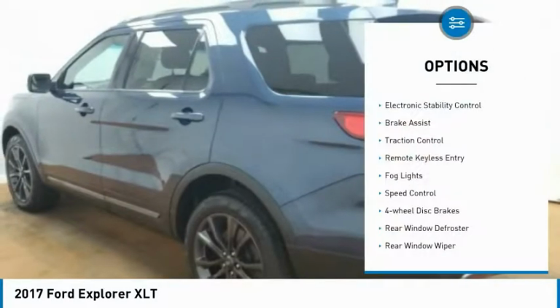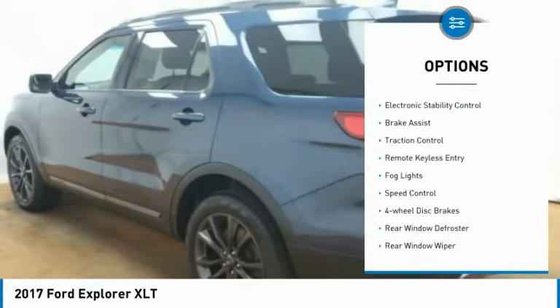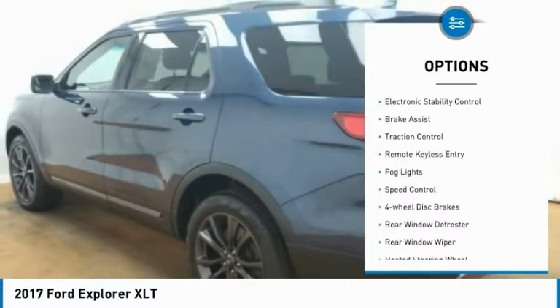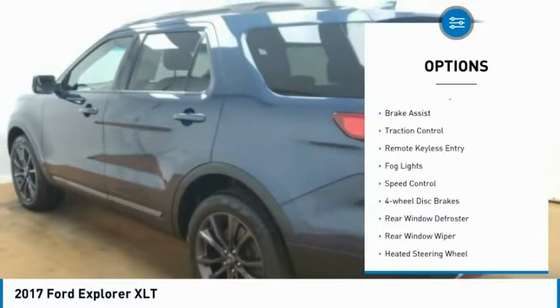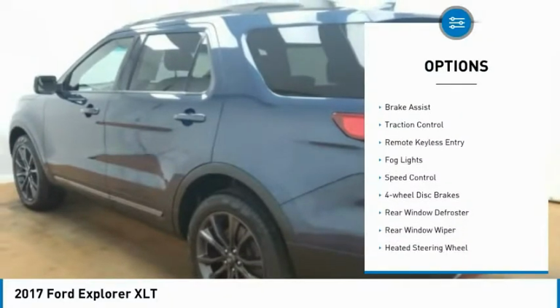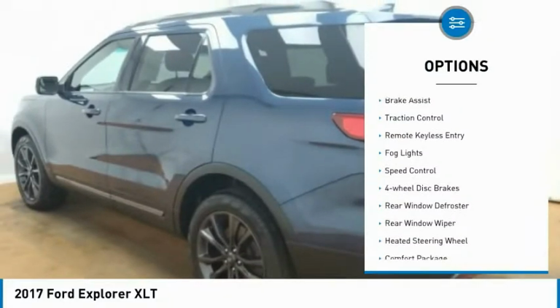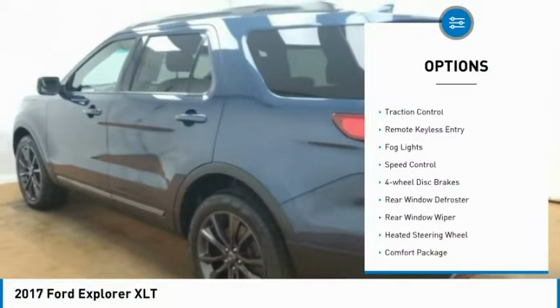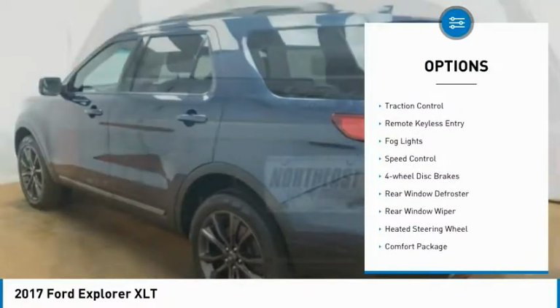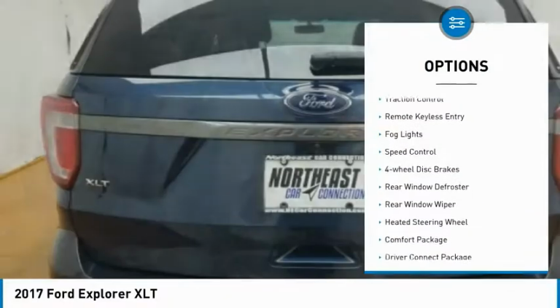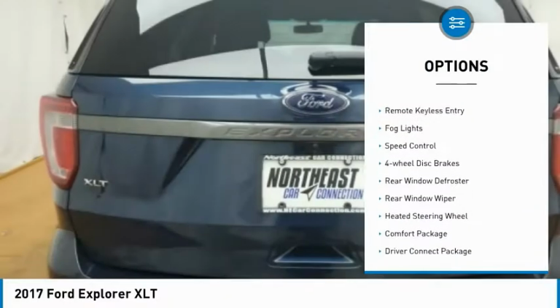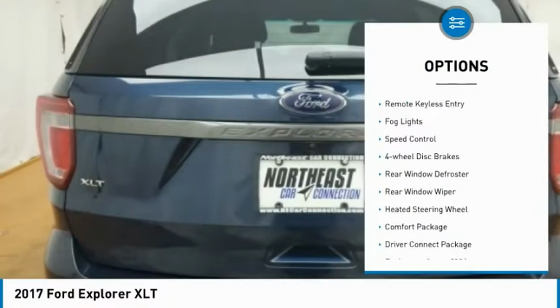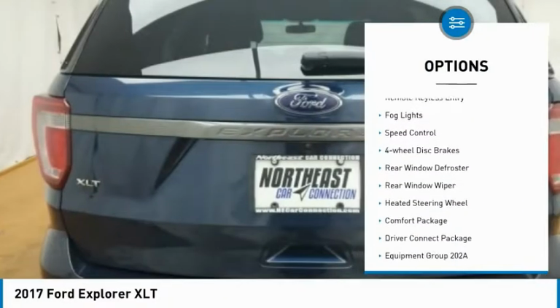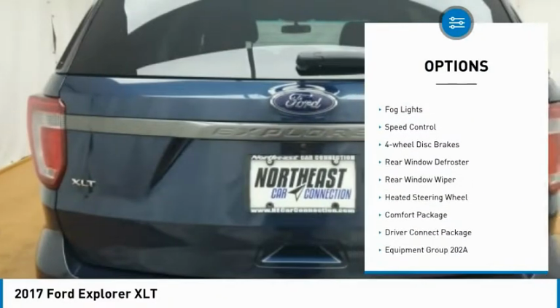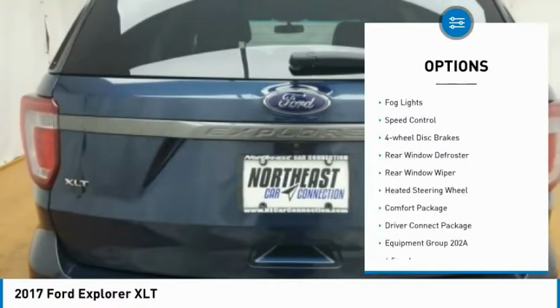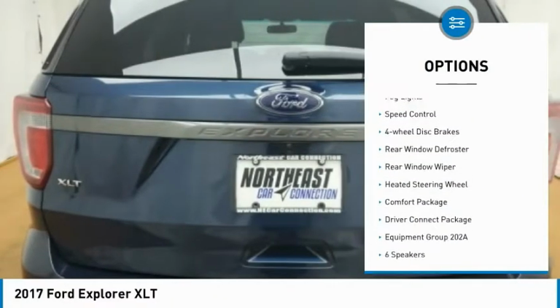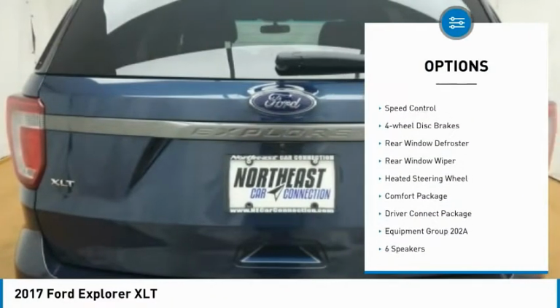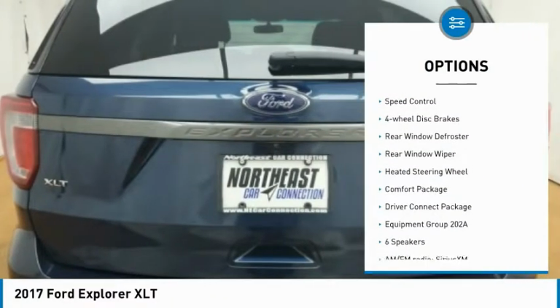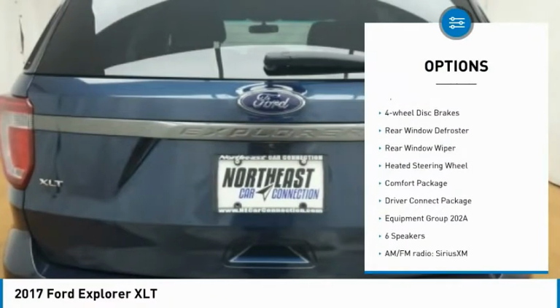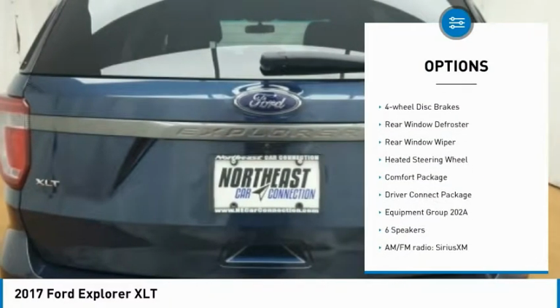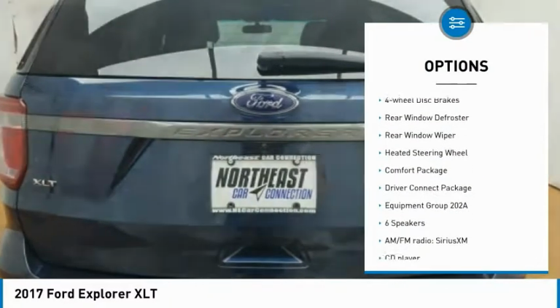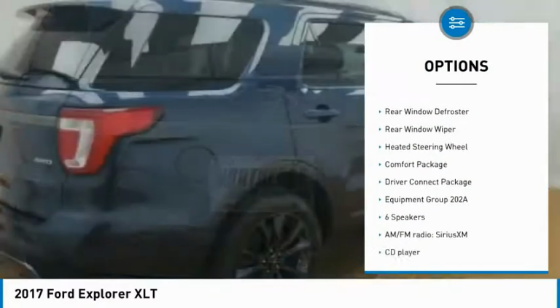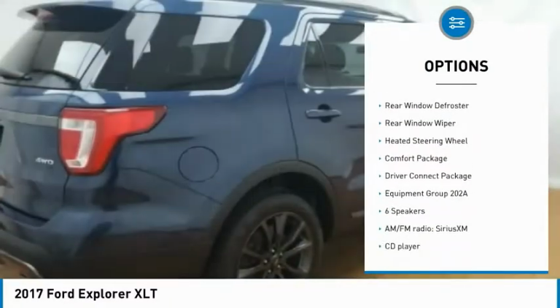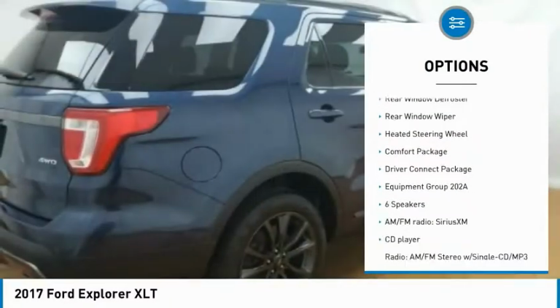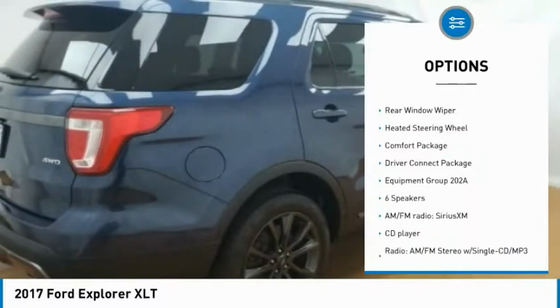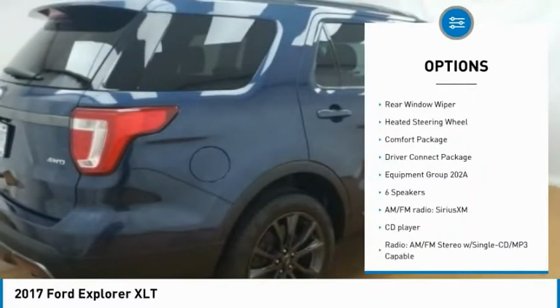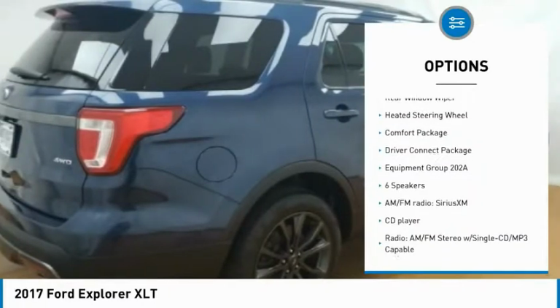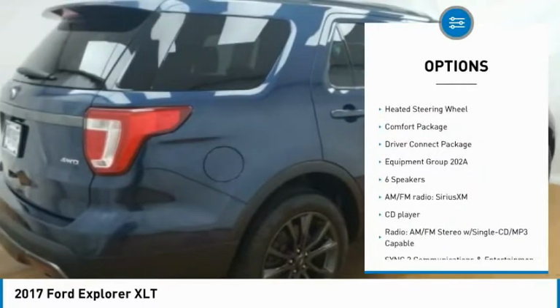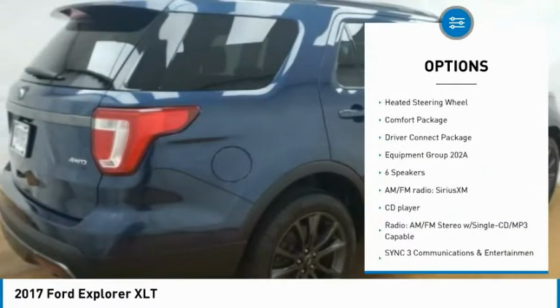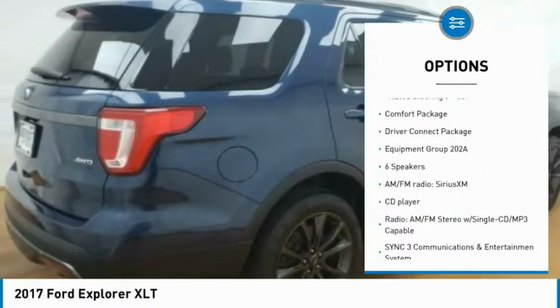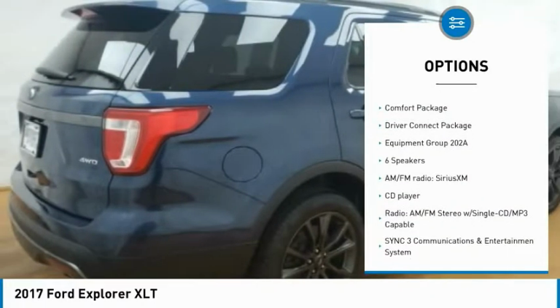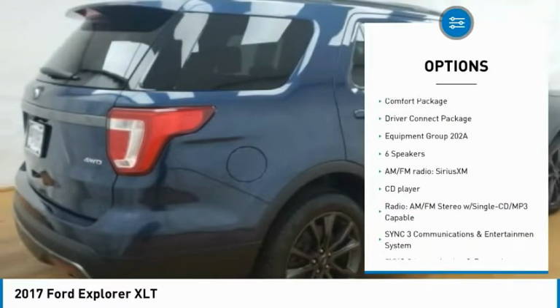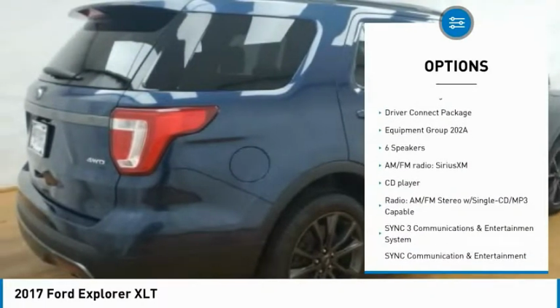Electronic stability control. Brake assist. Traction control. Remote keyless entry. Fog lights. Speed control.